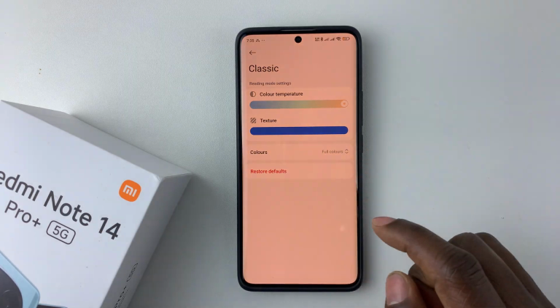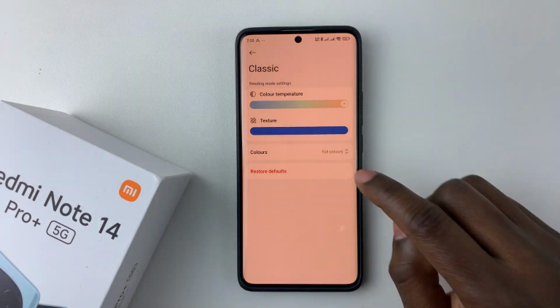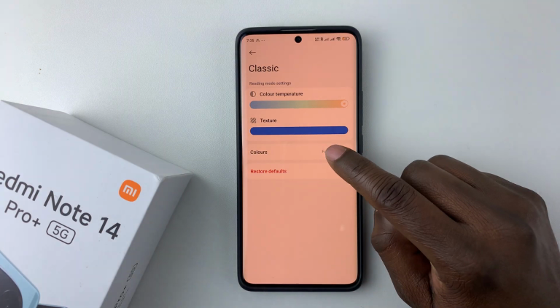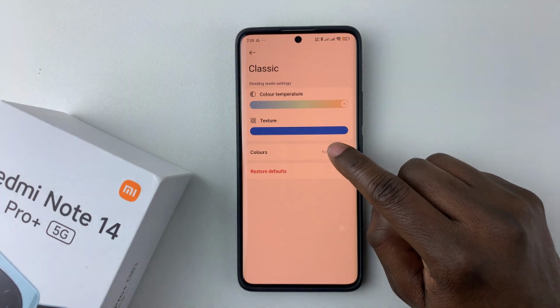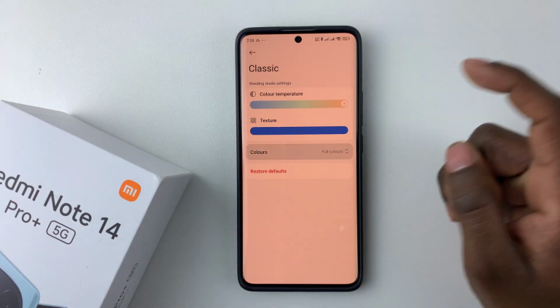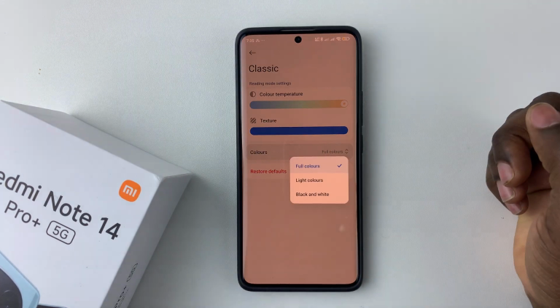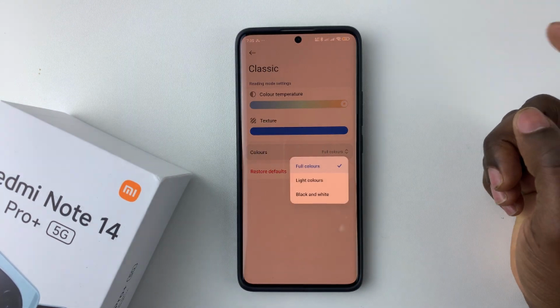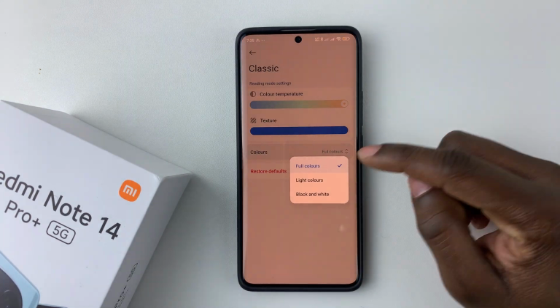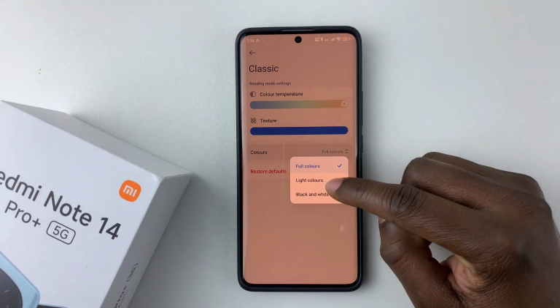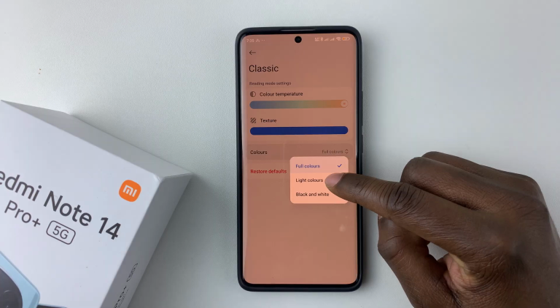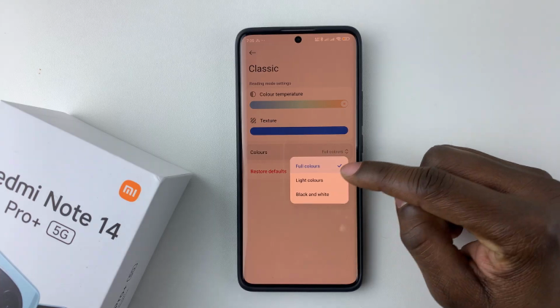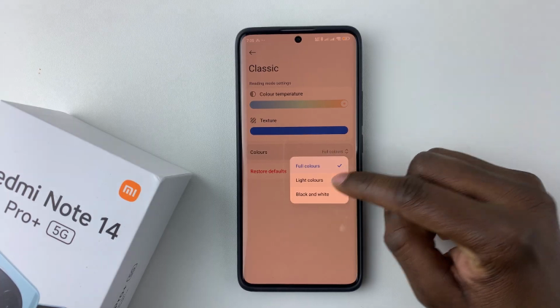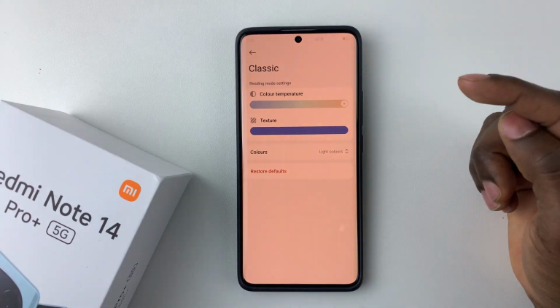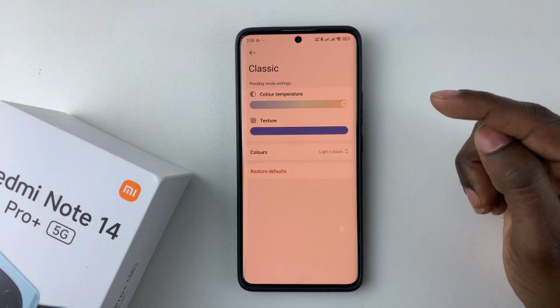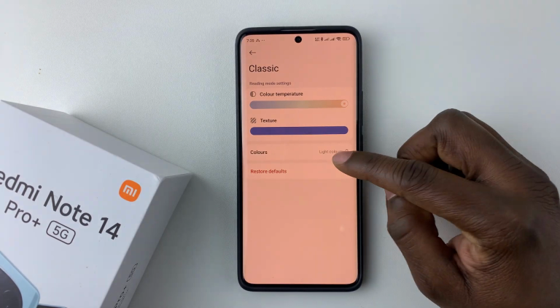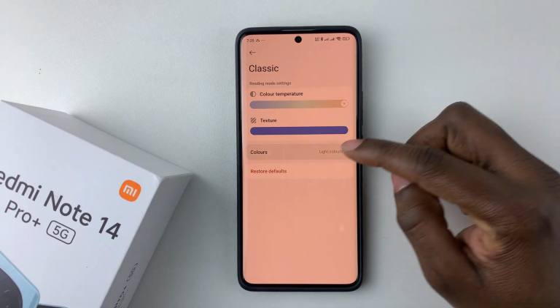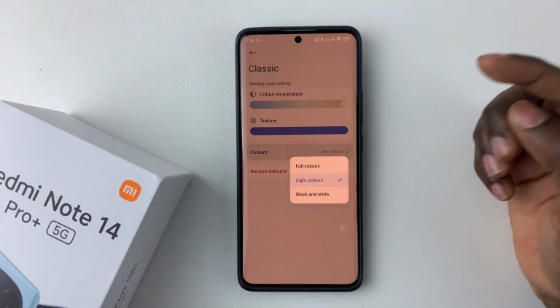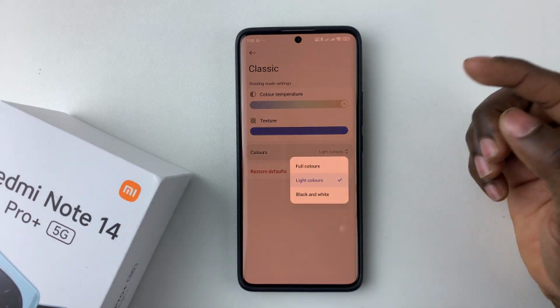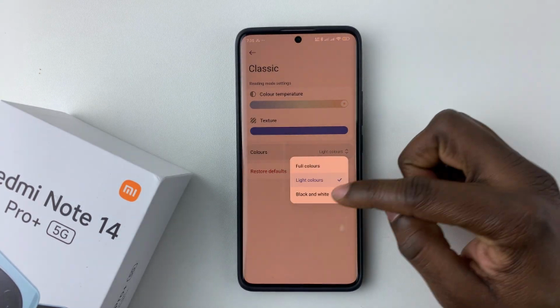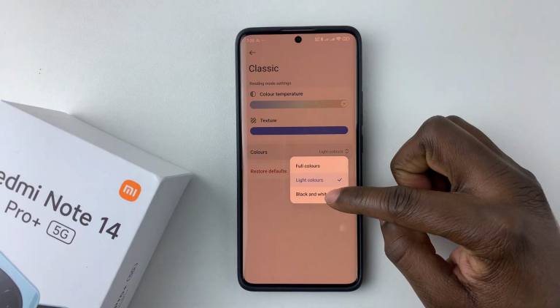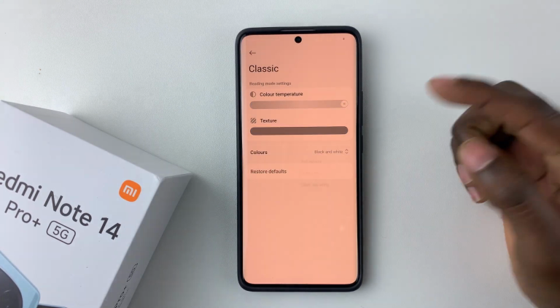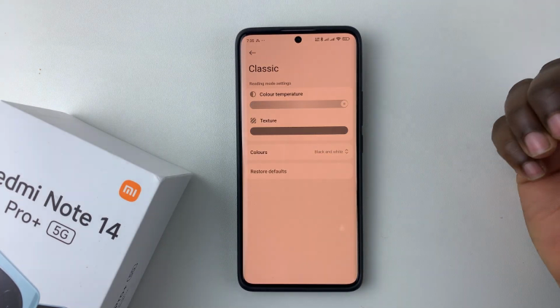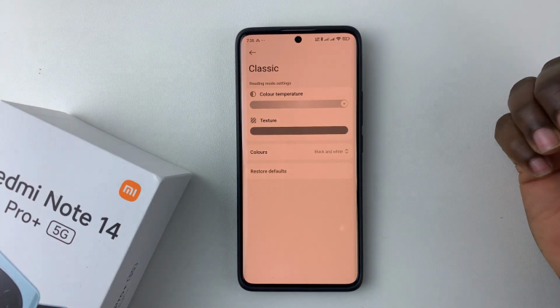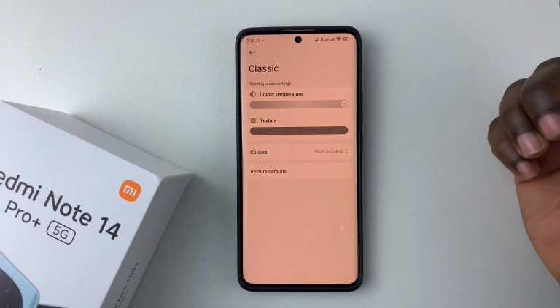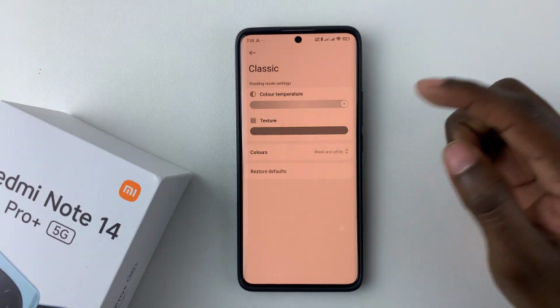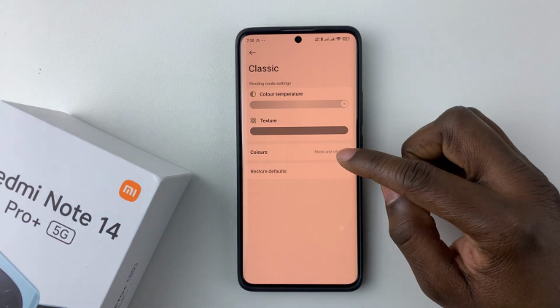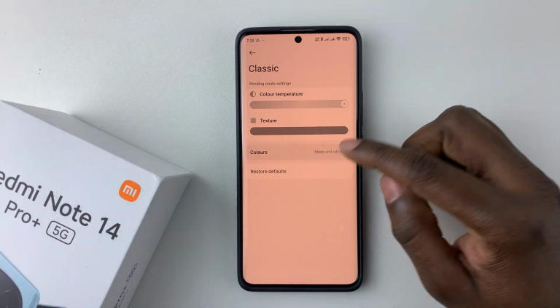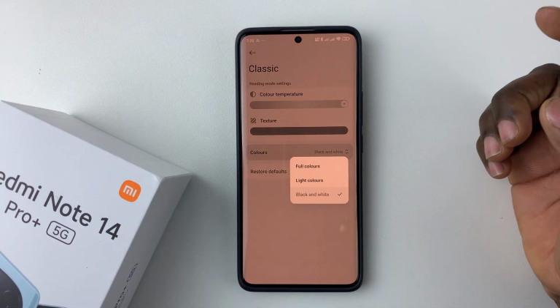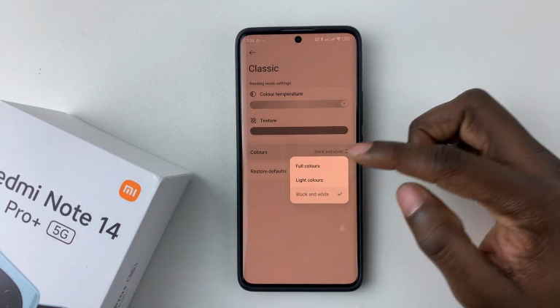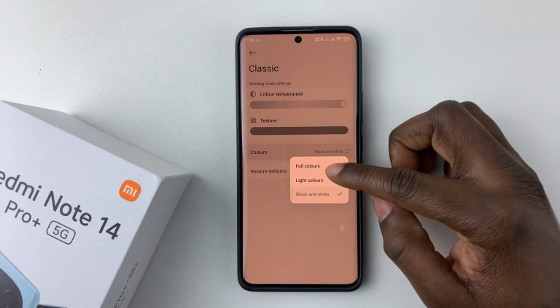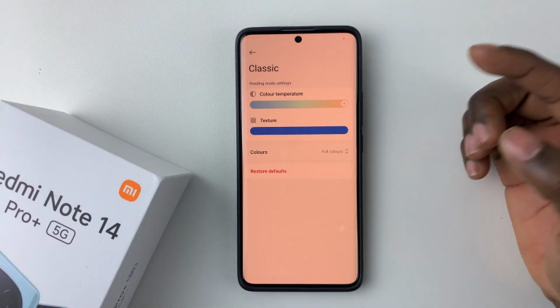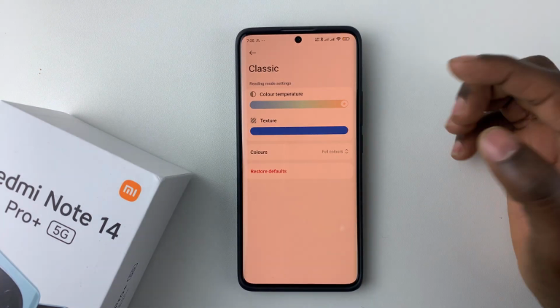You can also choose the colors — if you like full colors, light colors, or if you want black and white. So choose the one that you prefer.